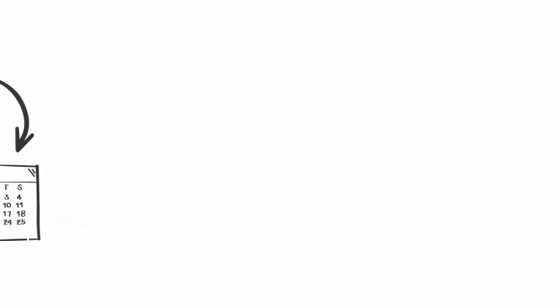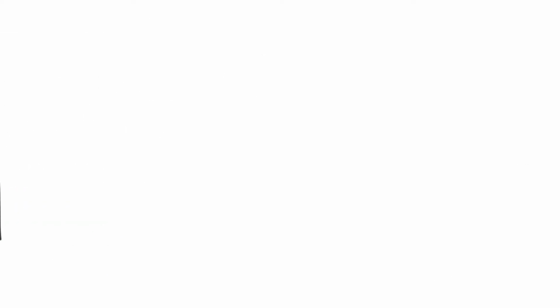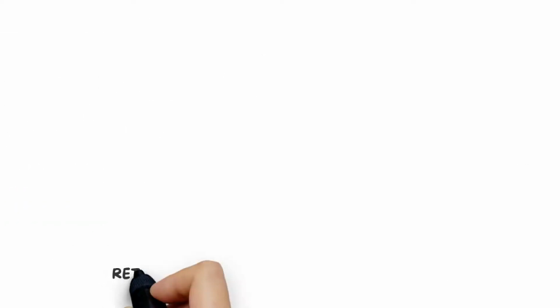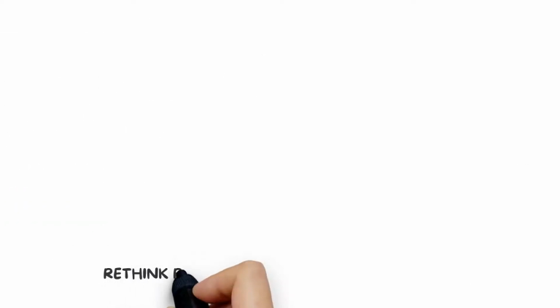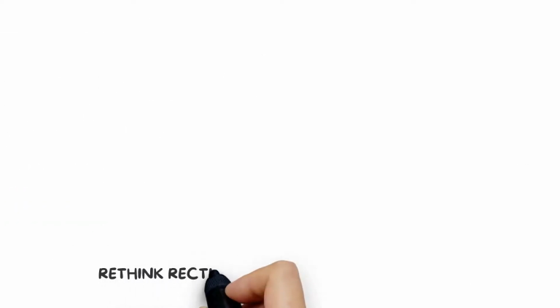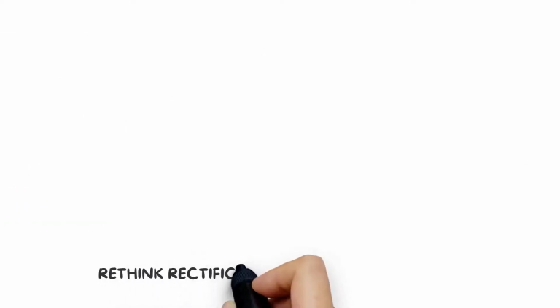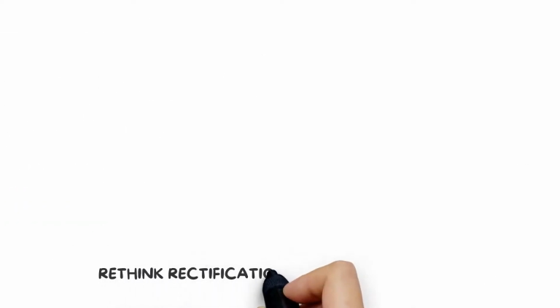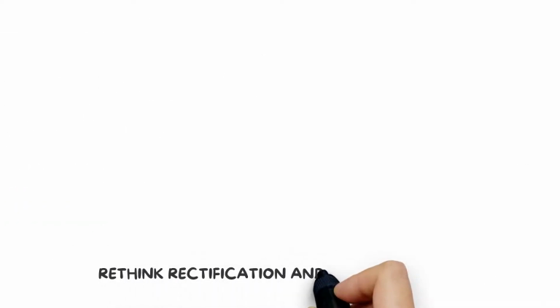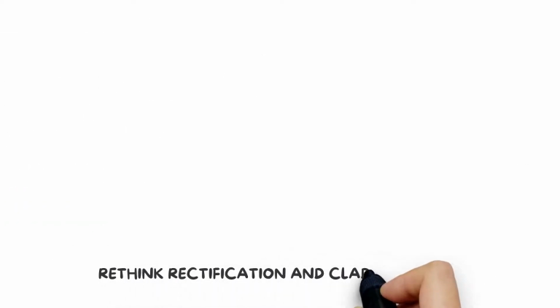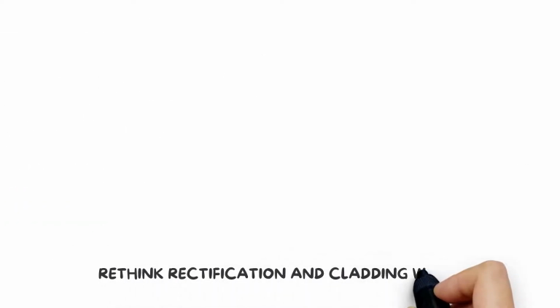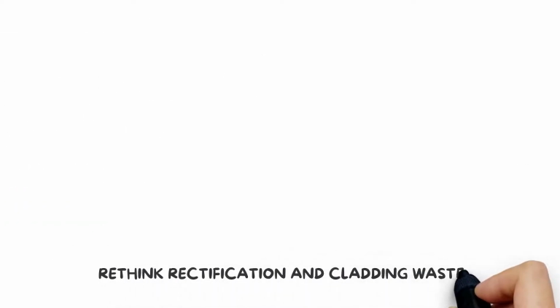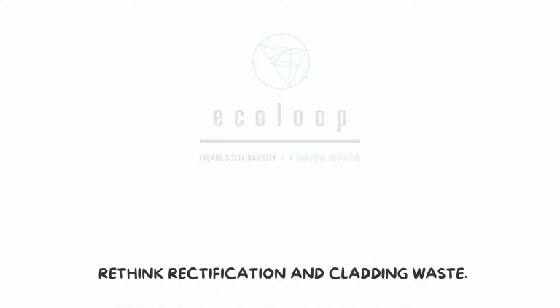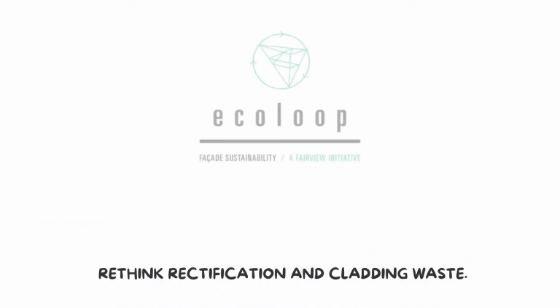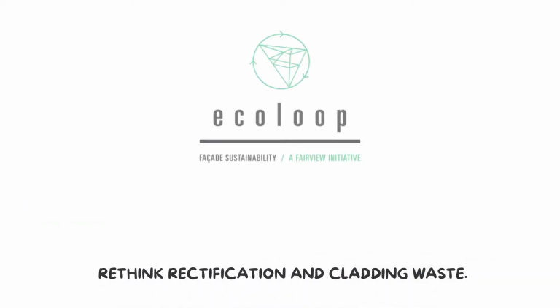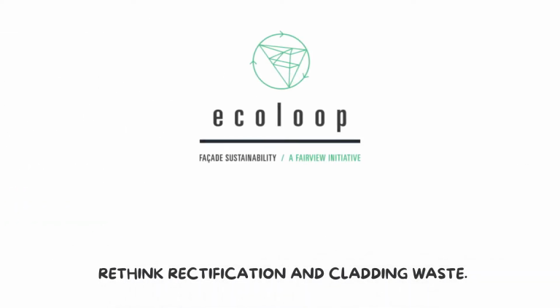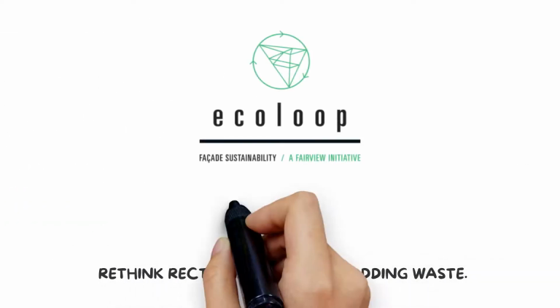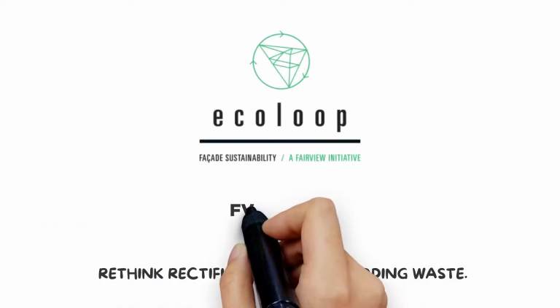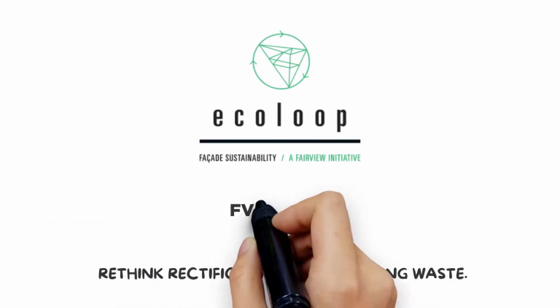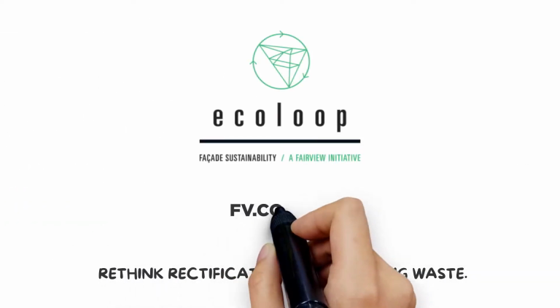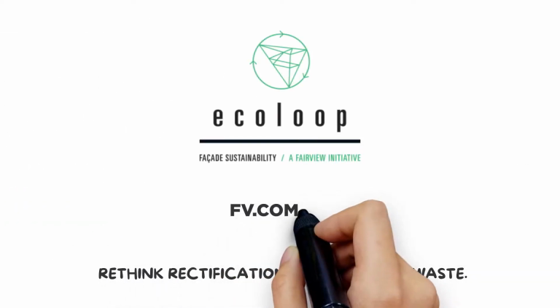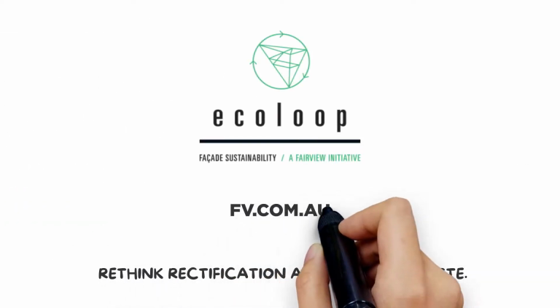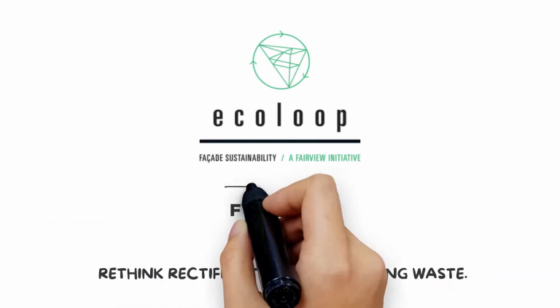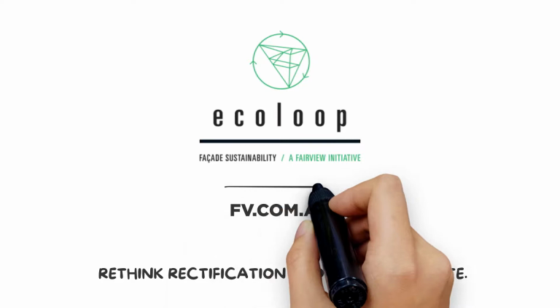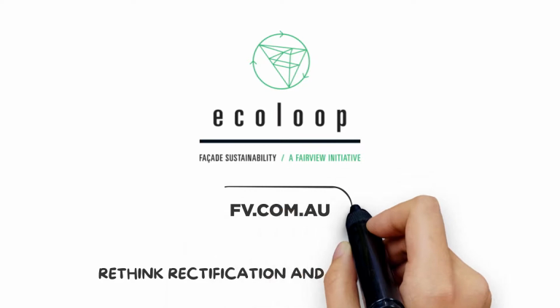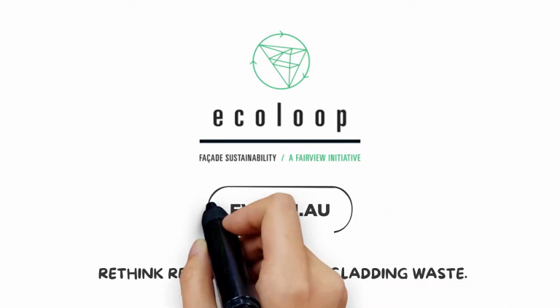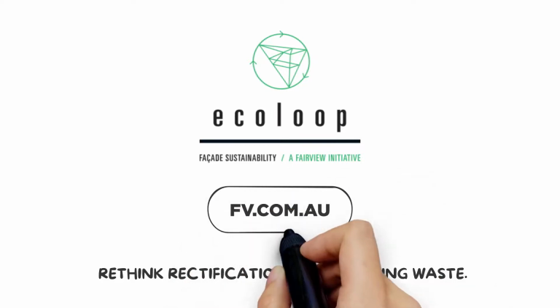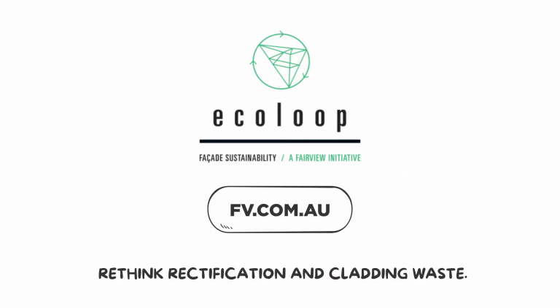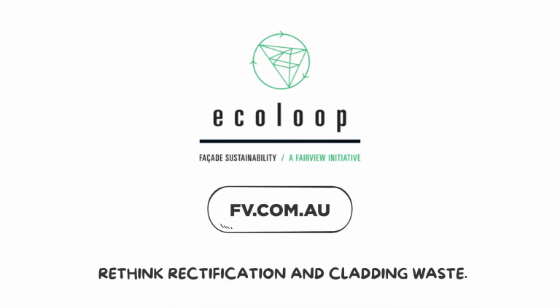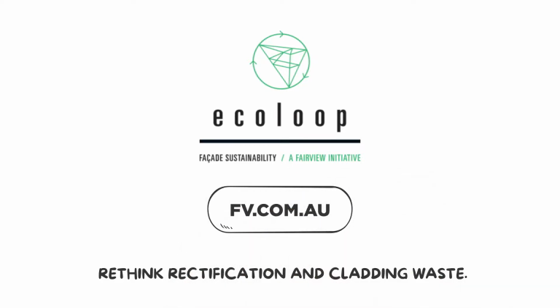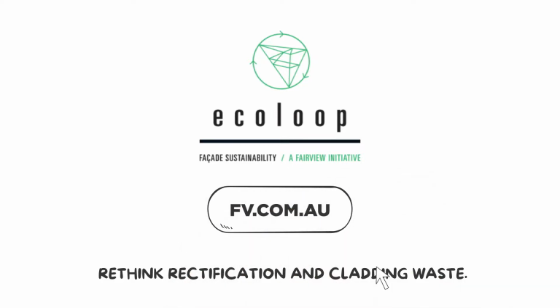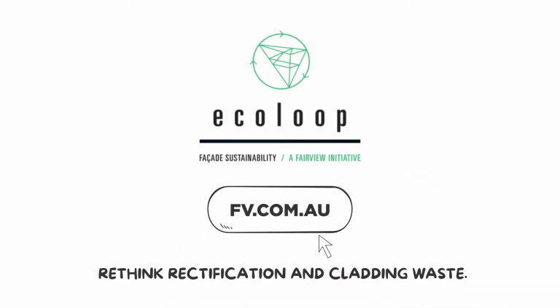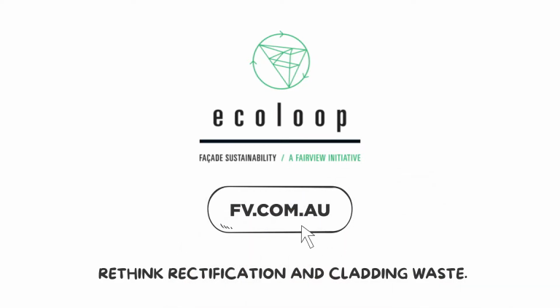Rethink rectification and cladding waste. Visit us at fb.com.au to learn more today.